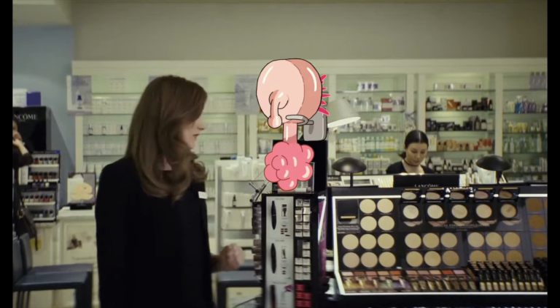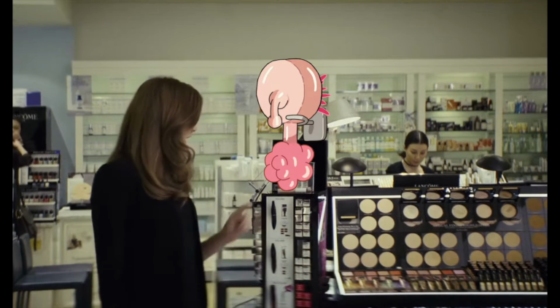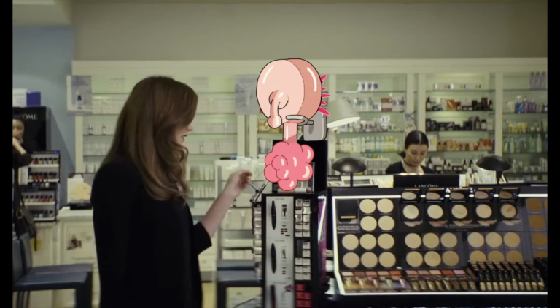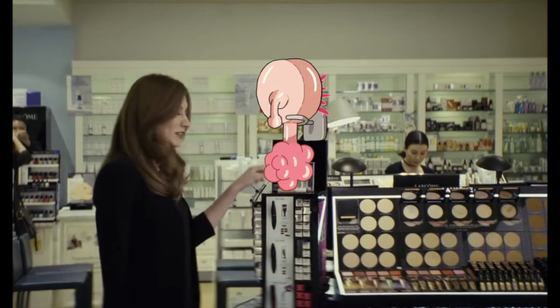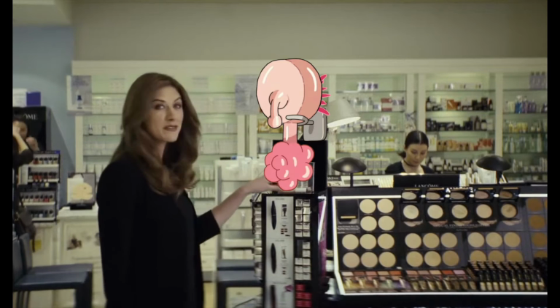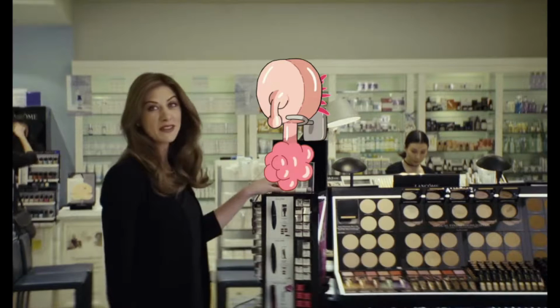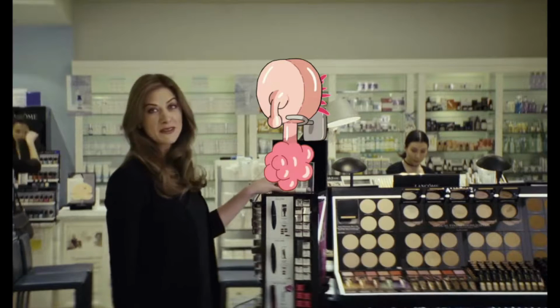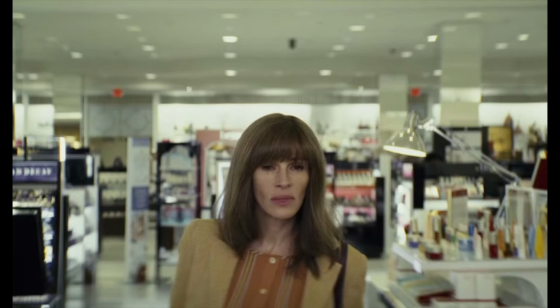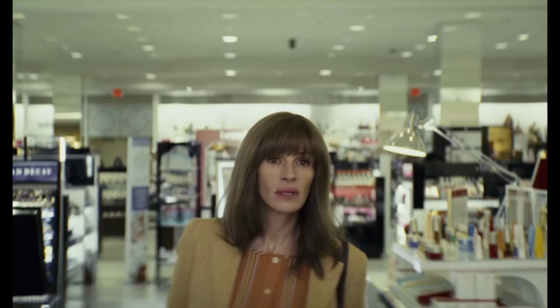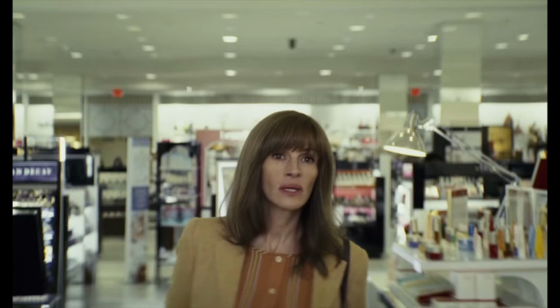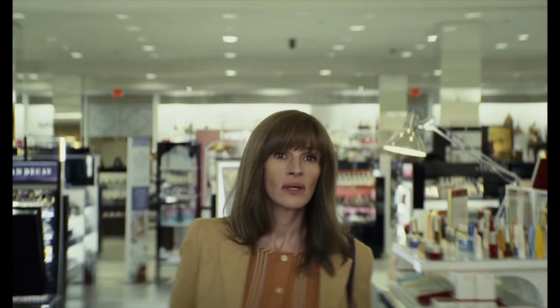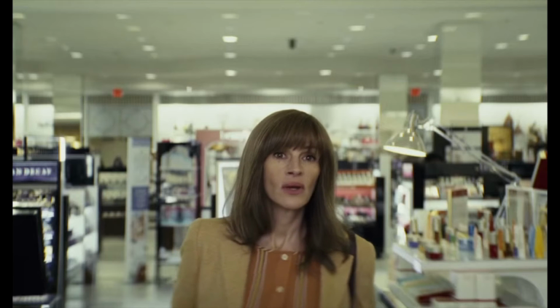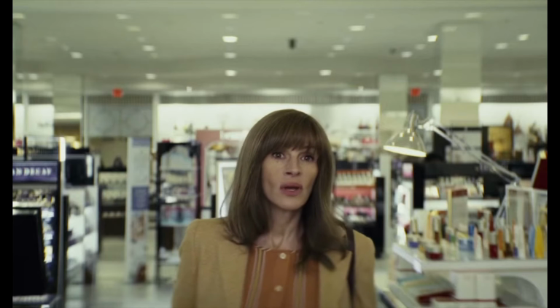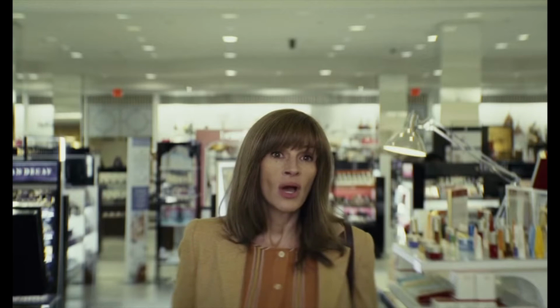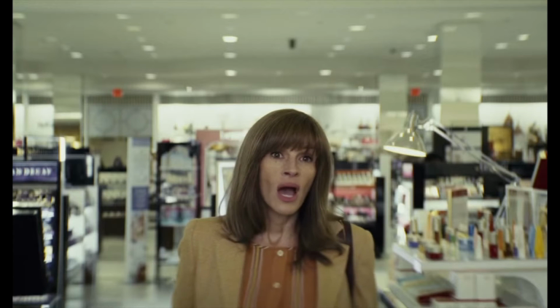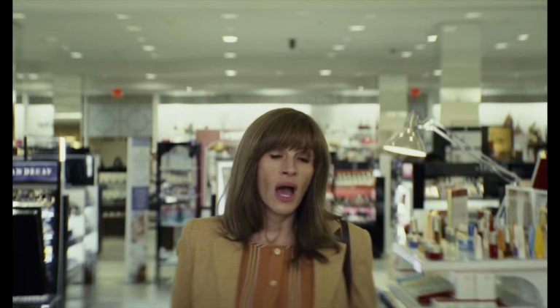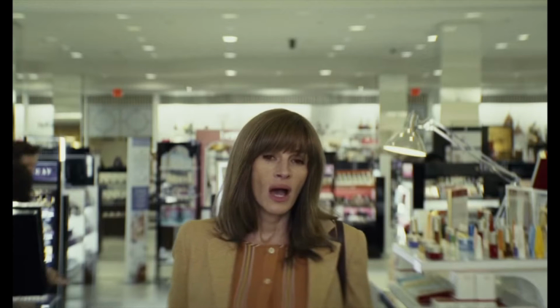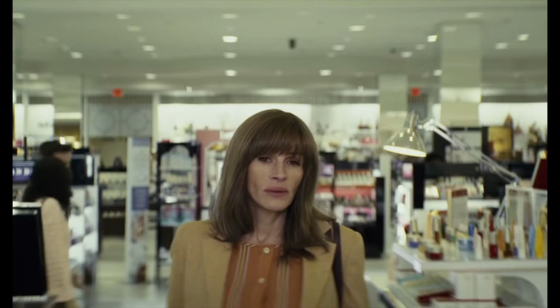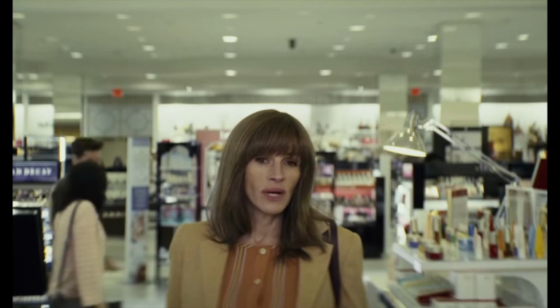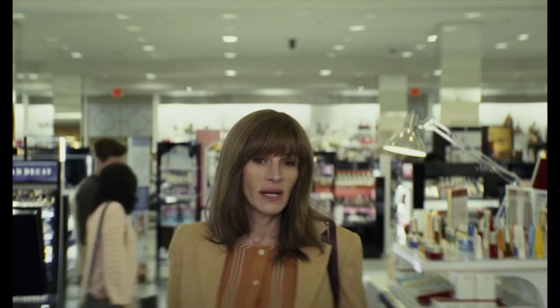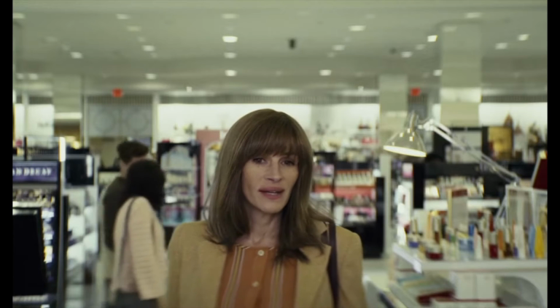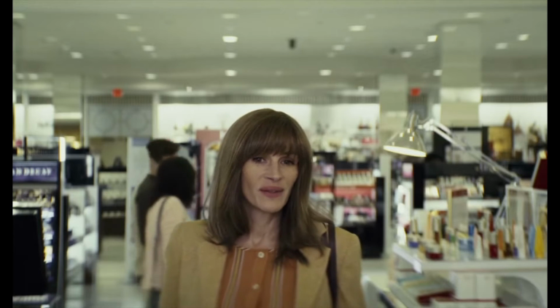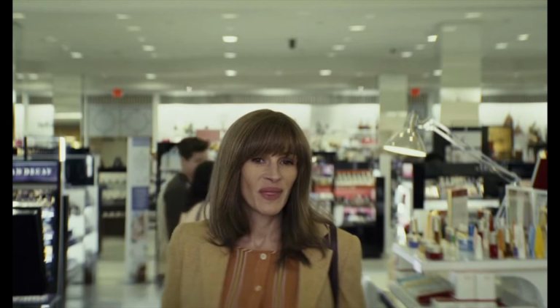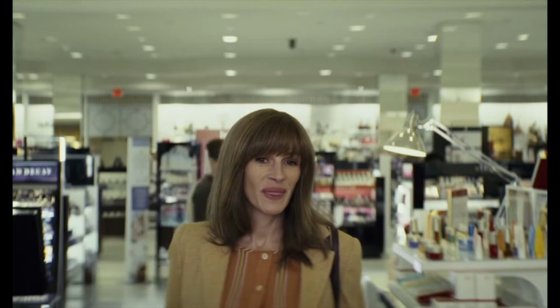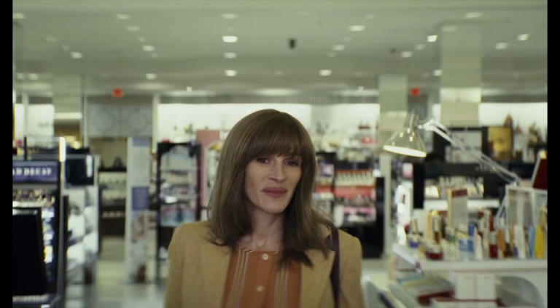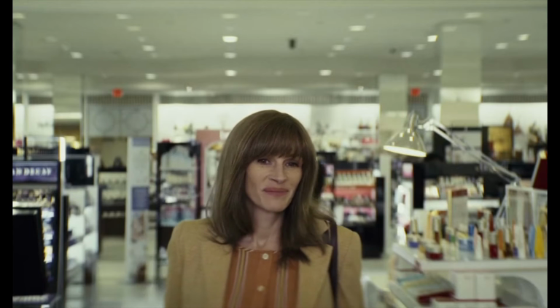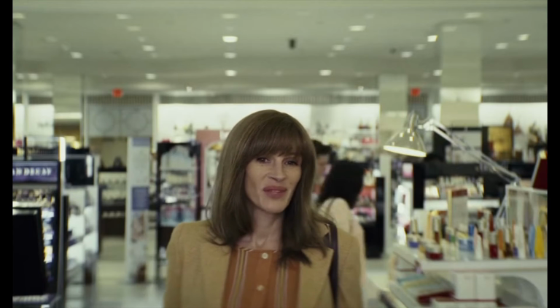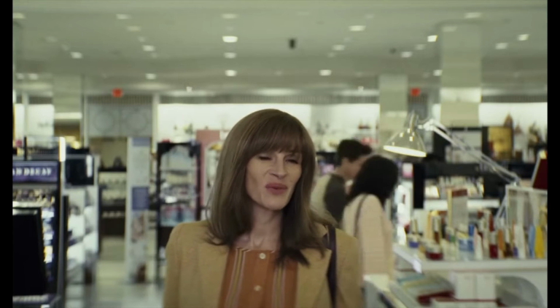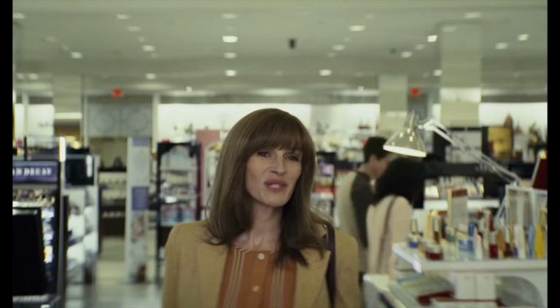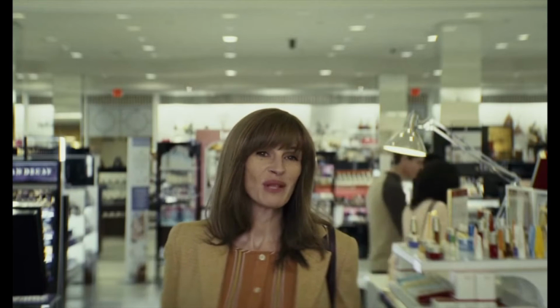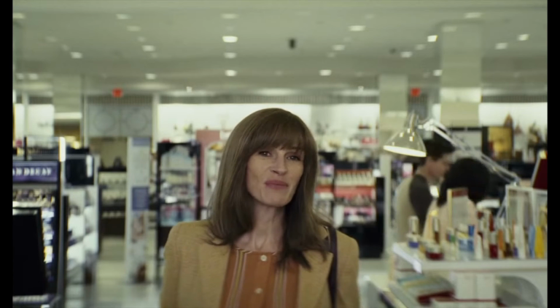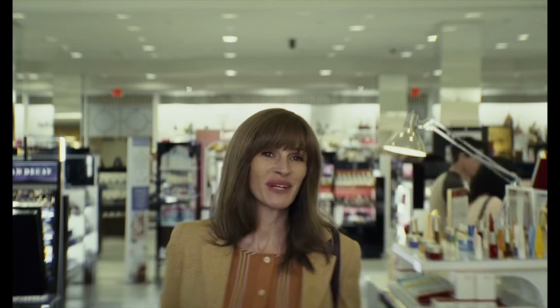I could not live without this product. What's a Plumbus?